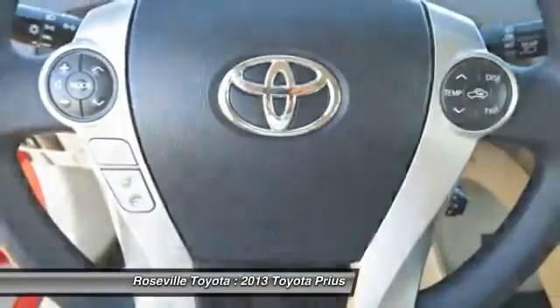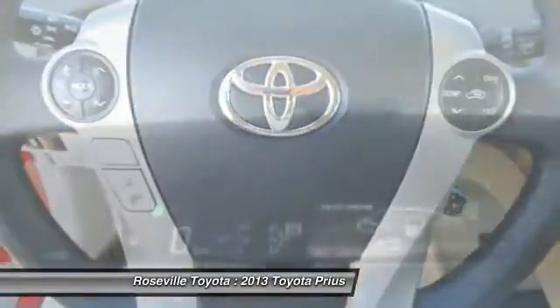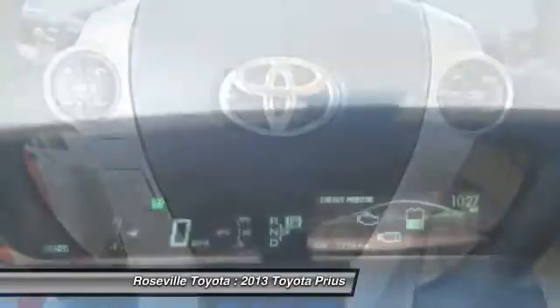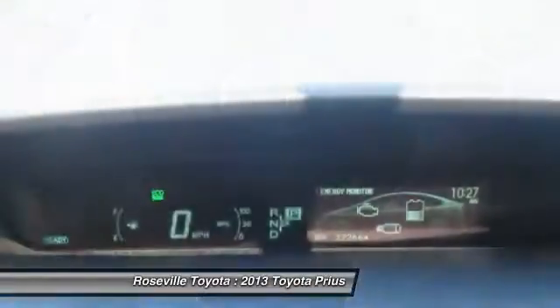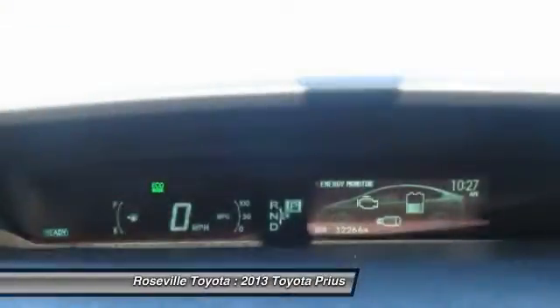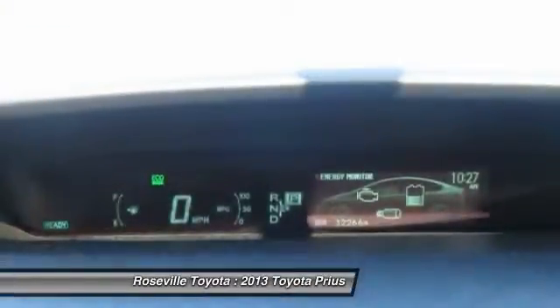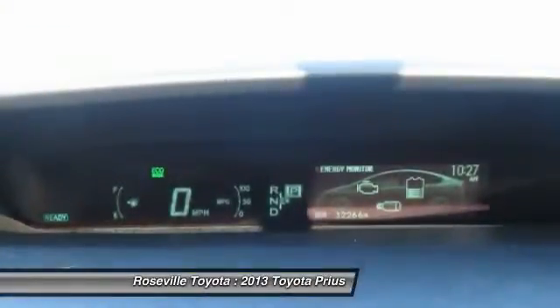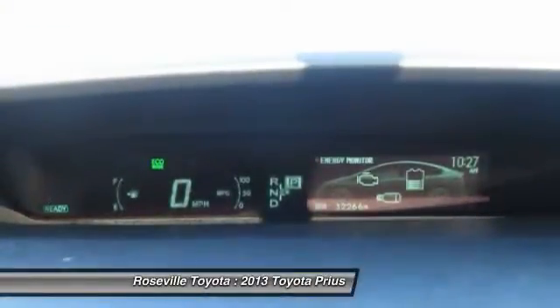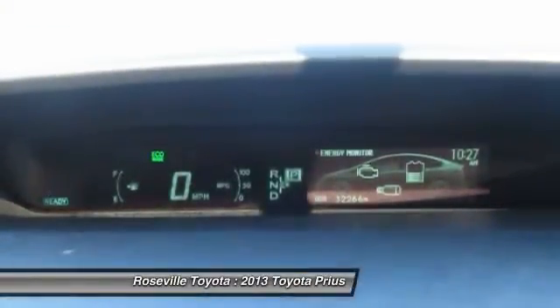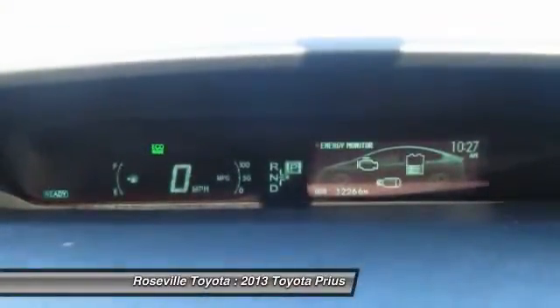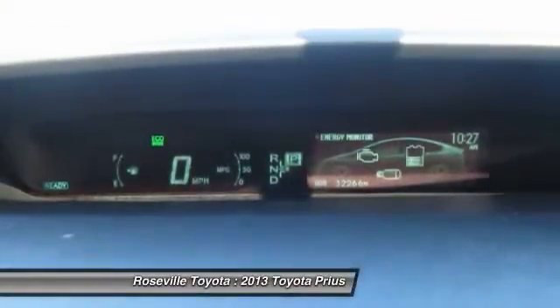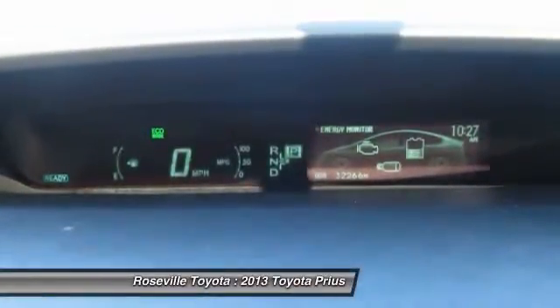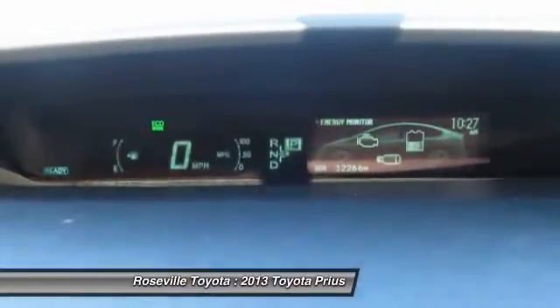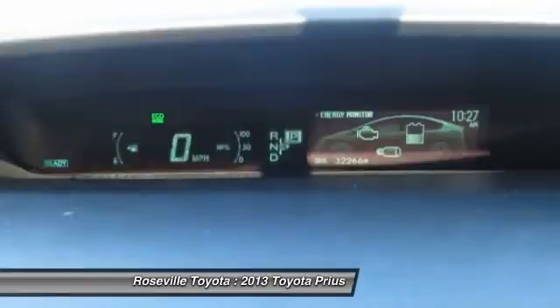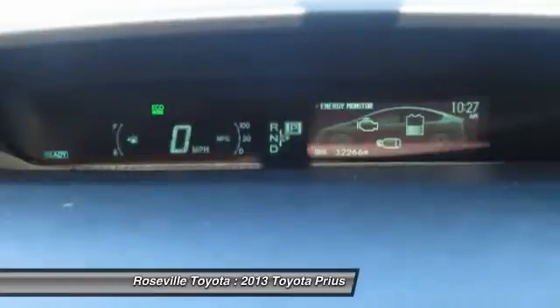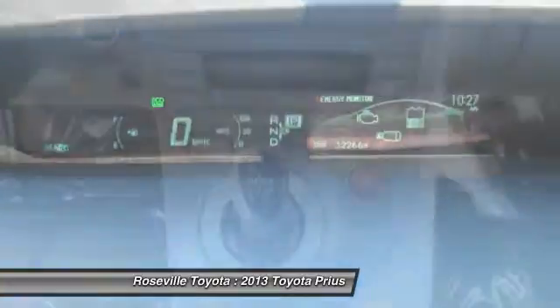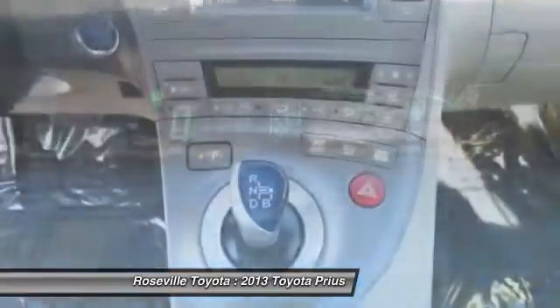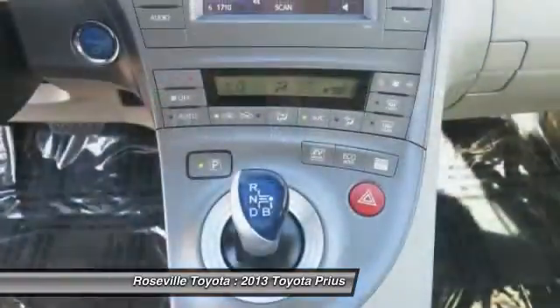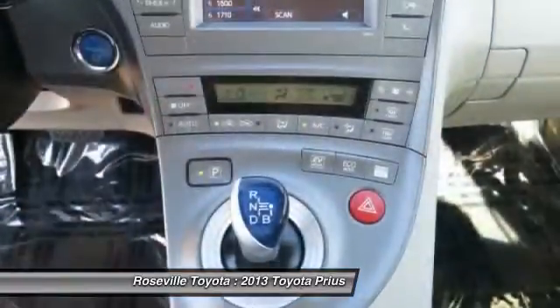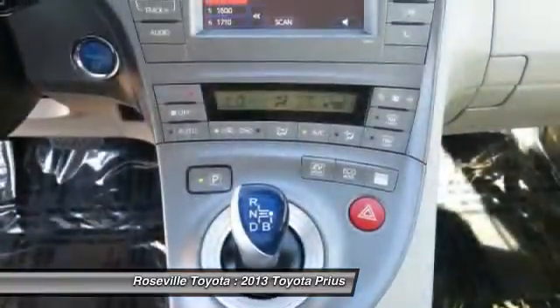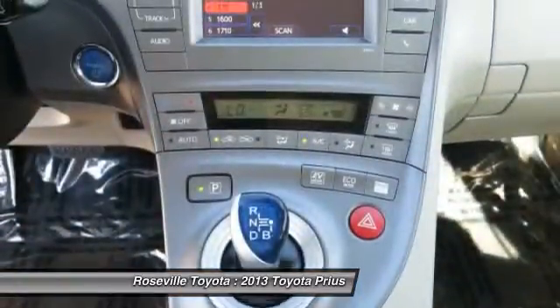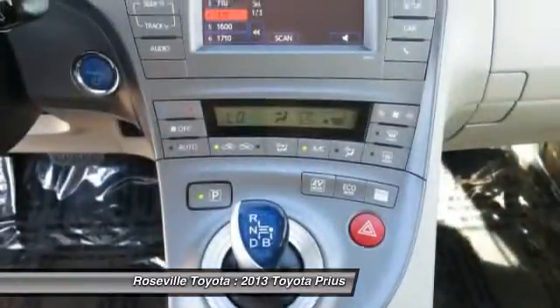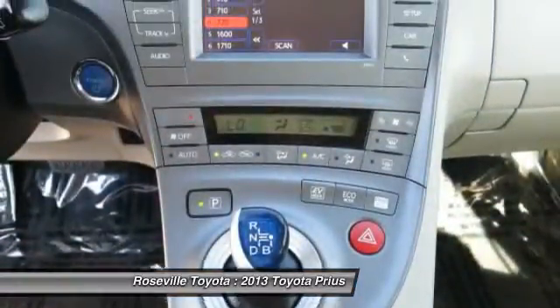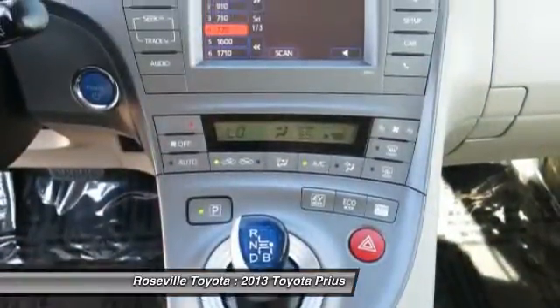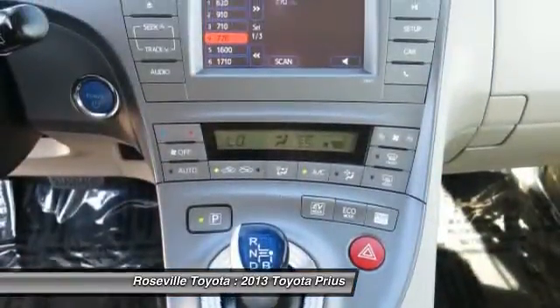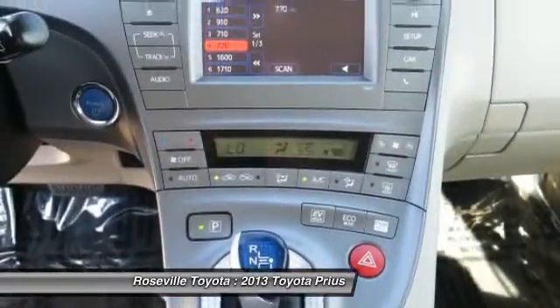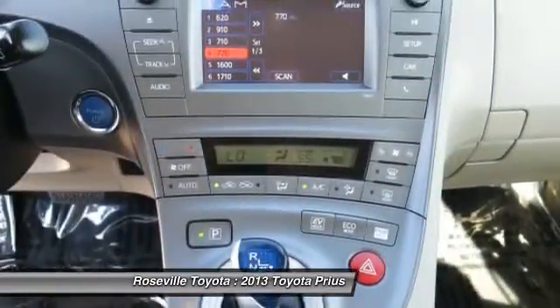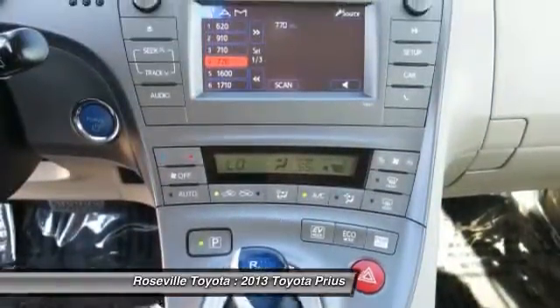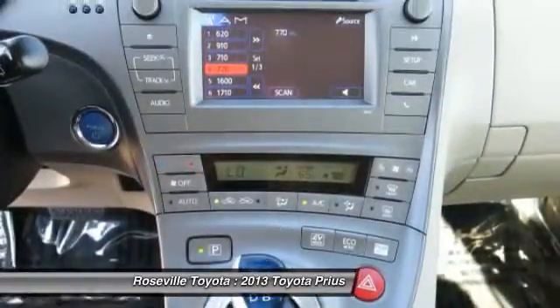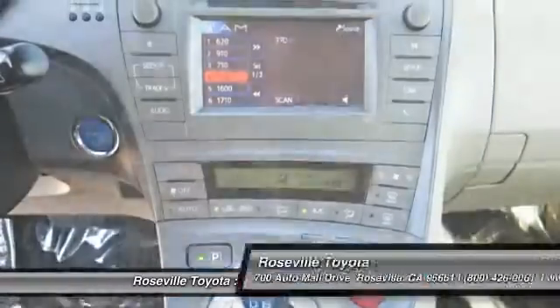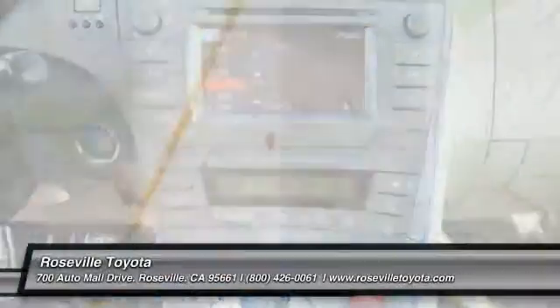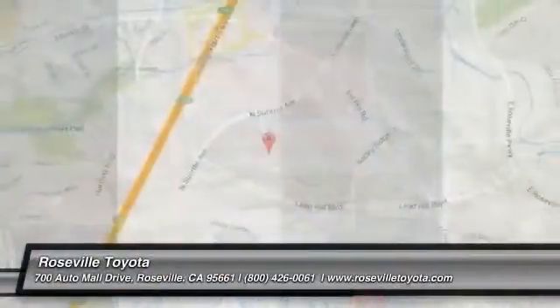Bluetooth wireless data link for hands-free phone, keyless entry, keyless start. Come take a test drive today.